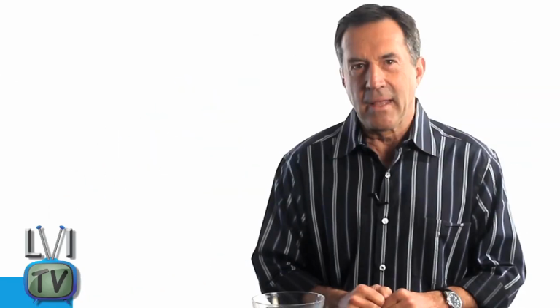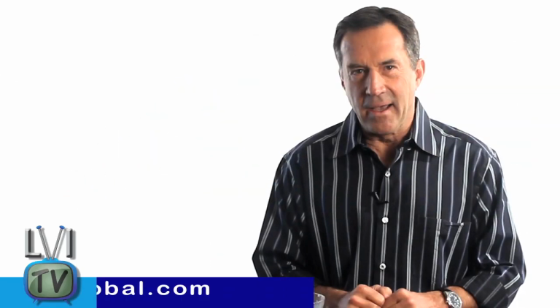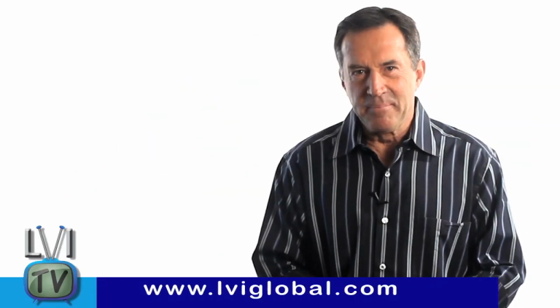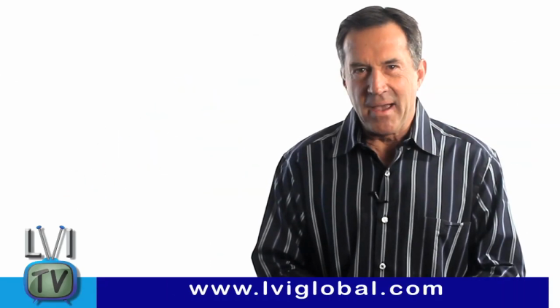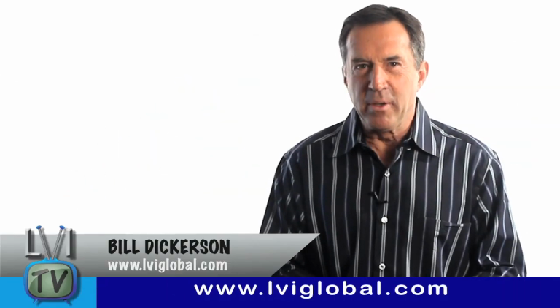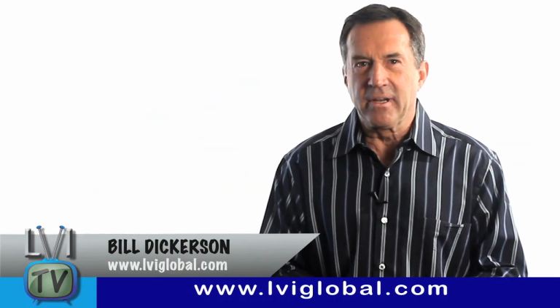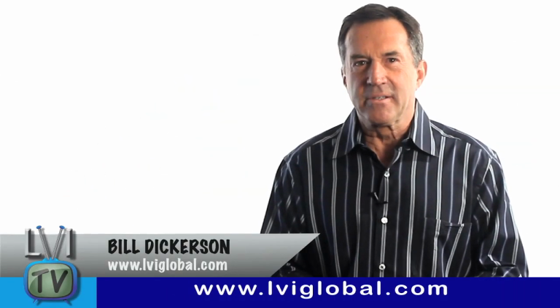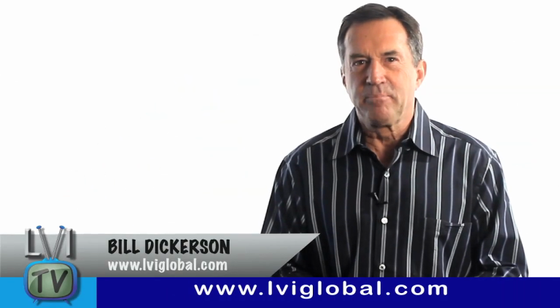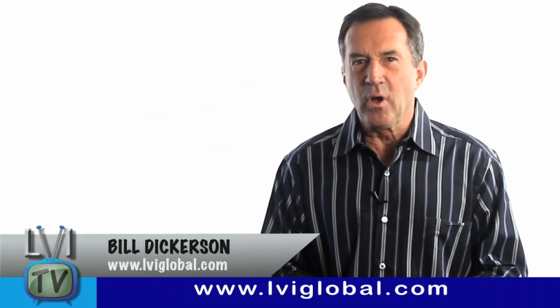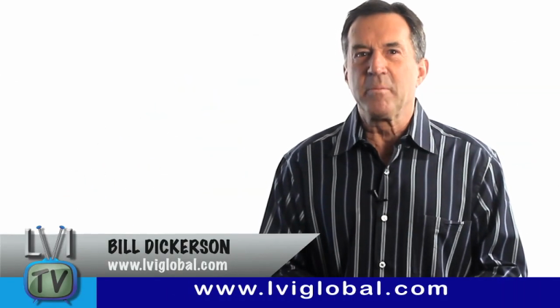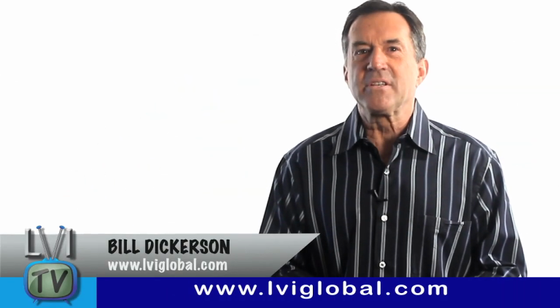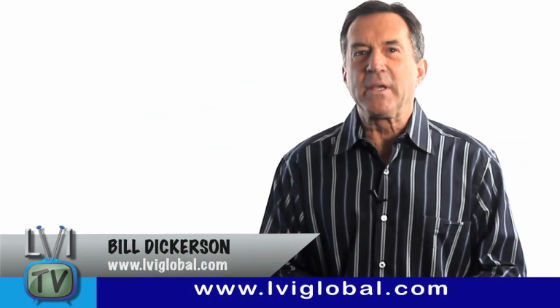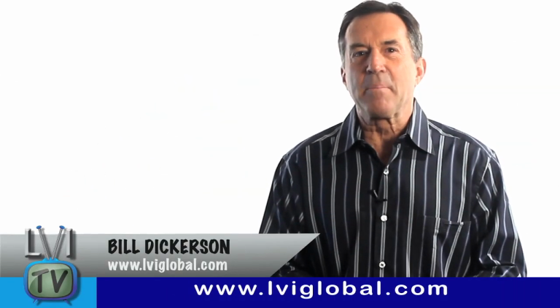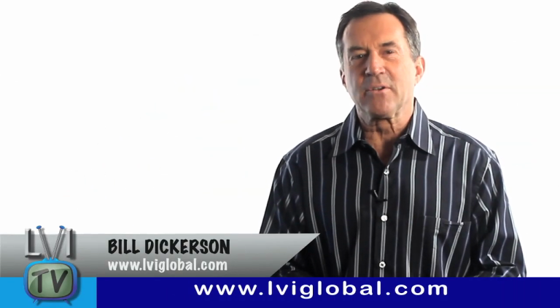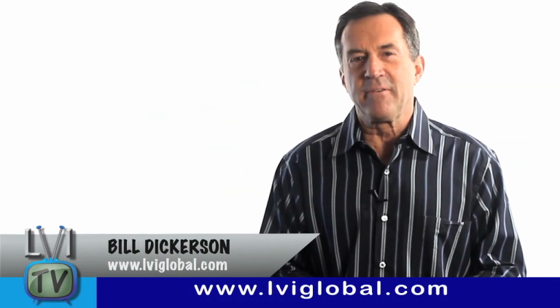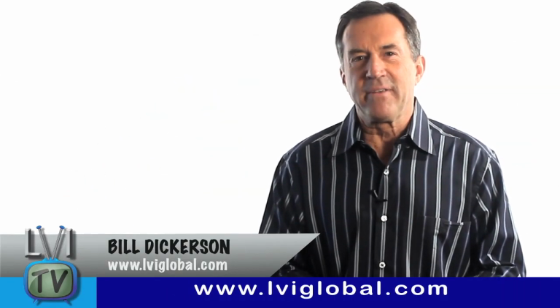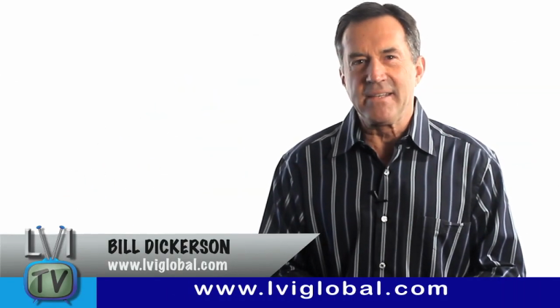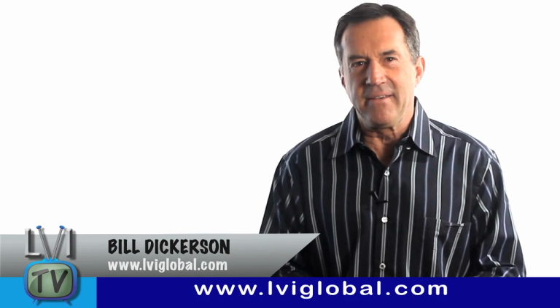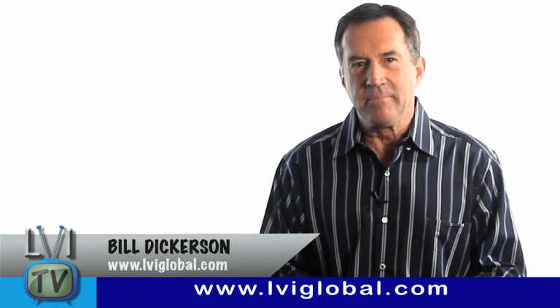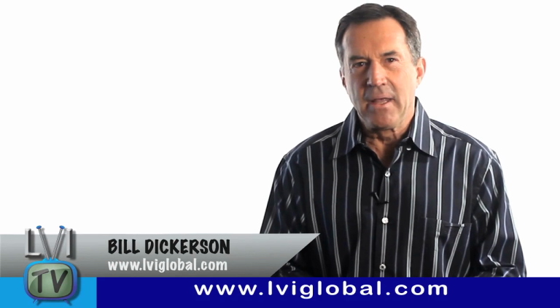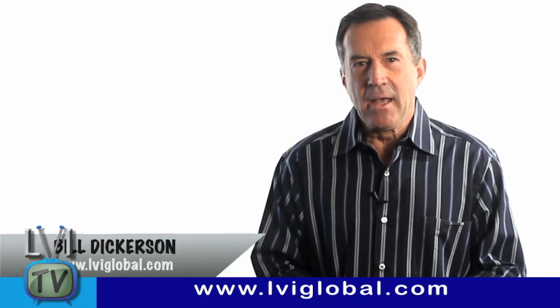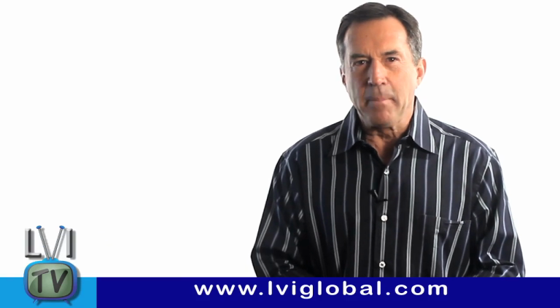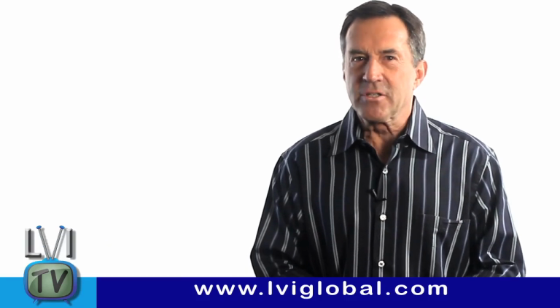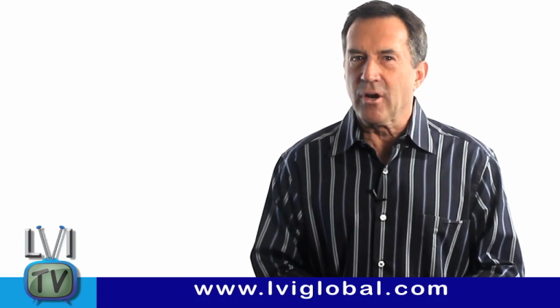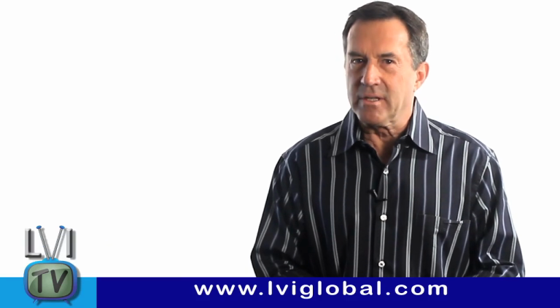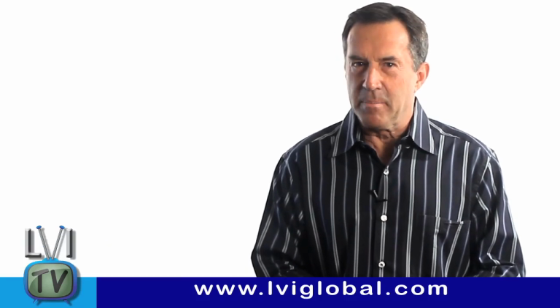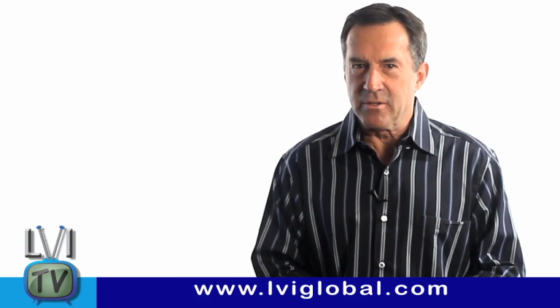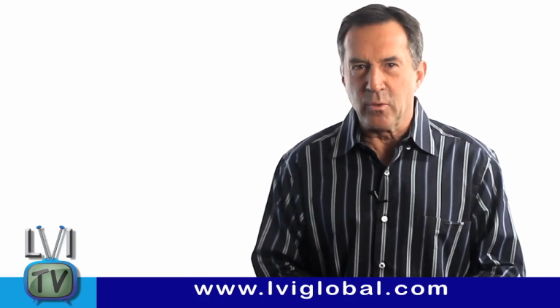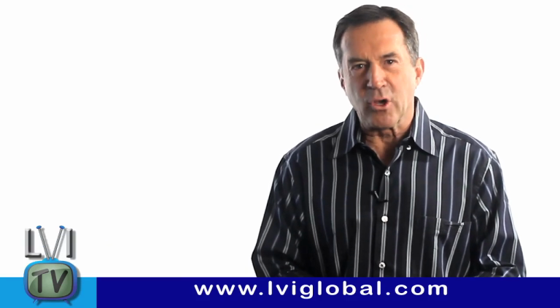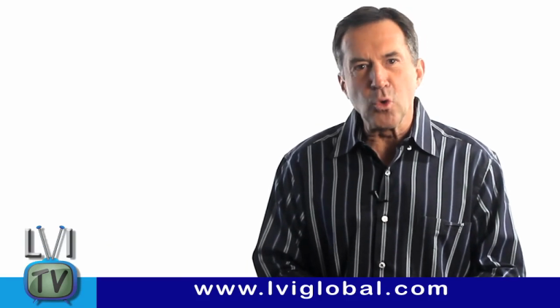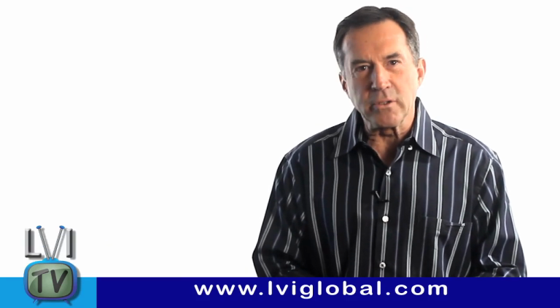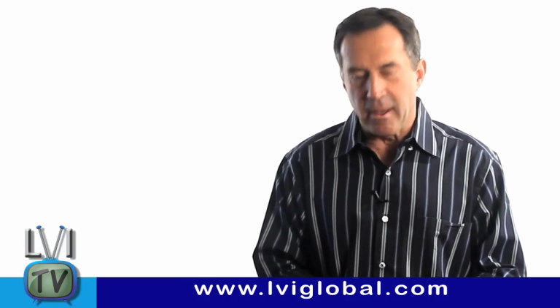Hi, I'm Bill Dickerson. Welcome to this week's episode of LVI TV. I'm going to start this episode with a cool tip.